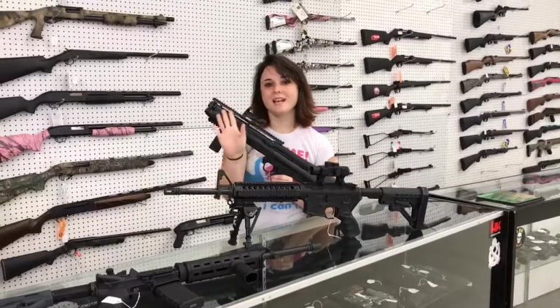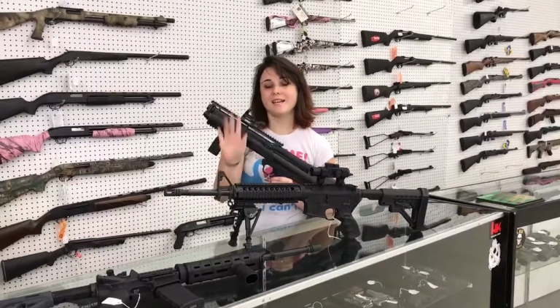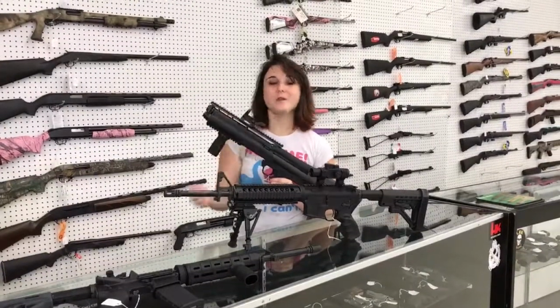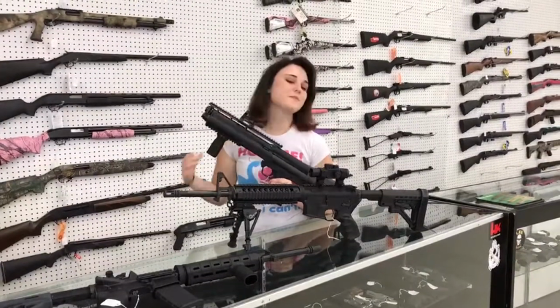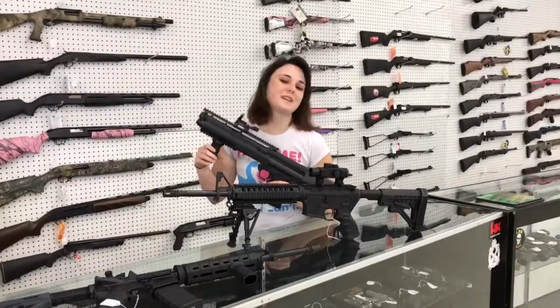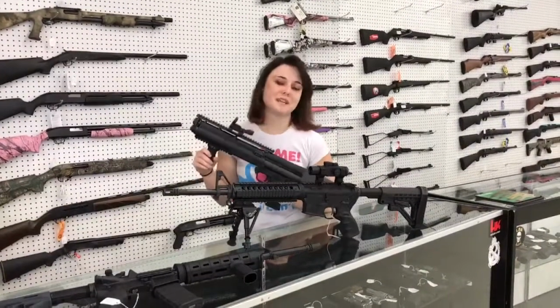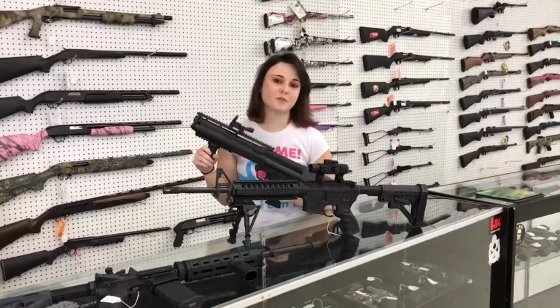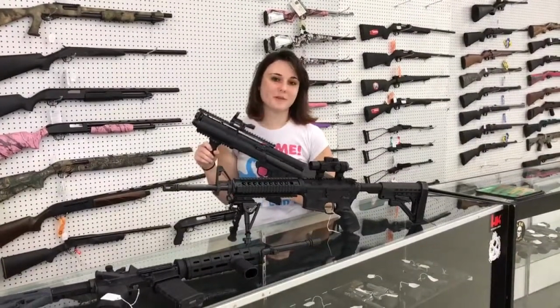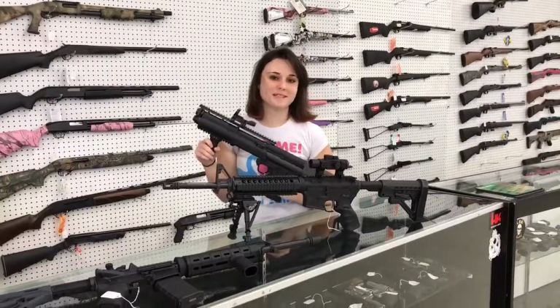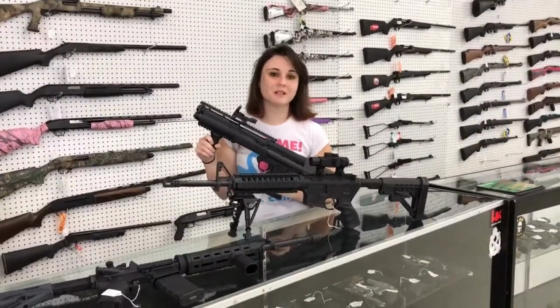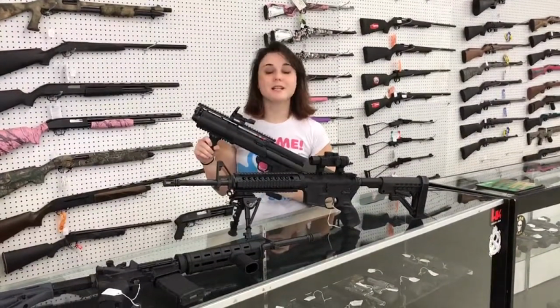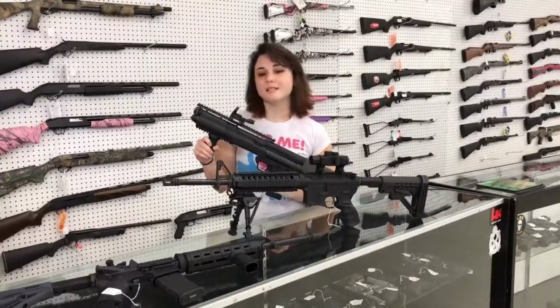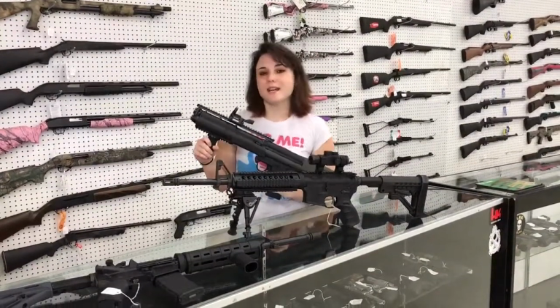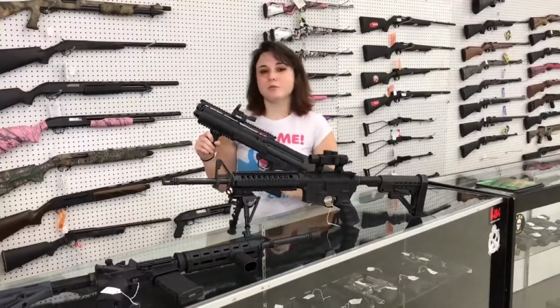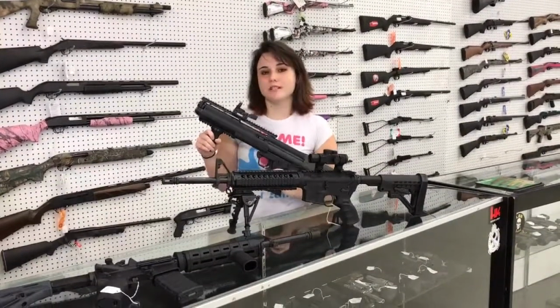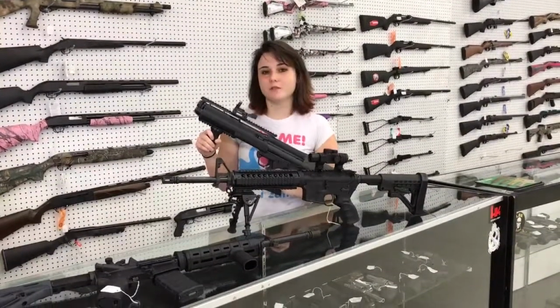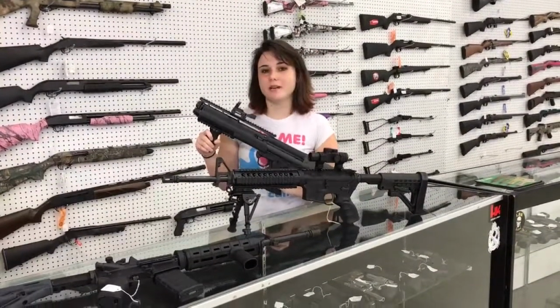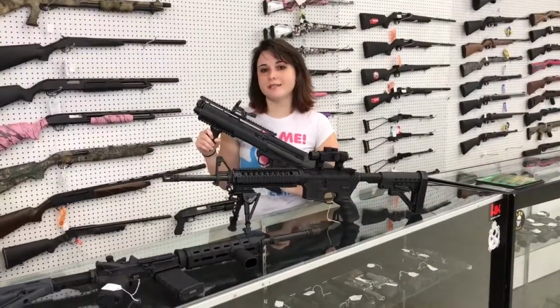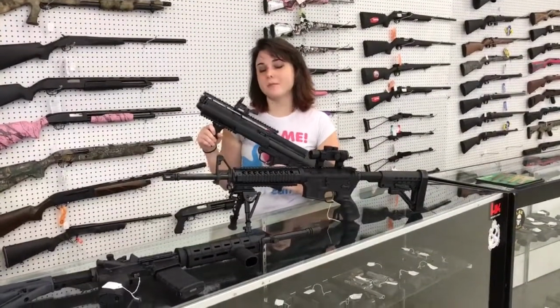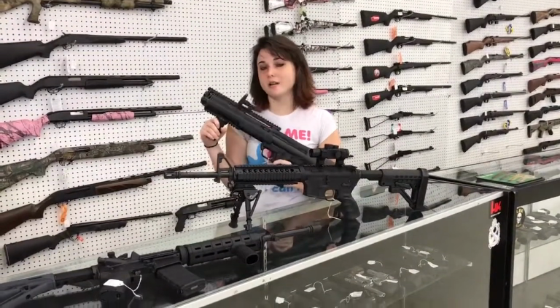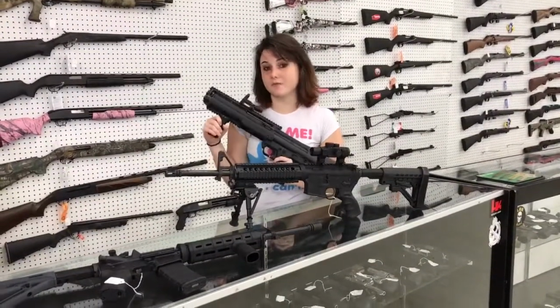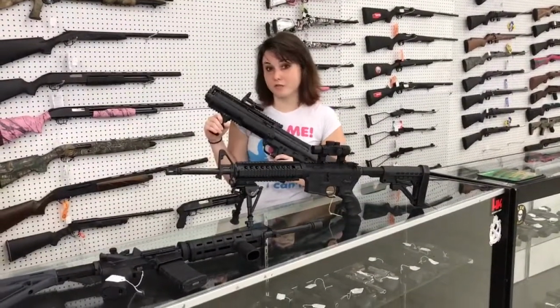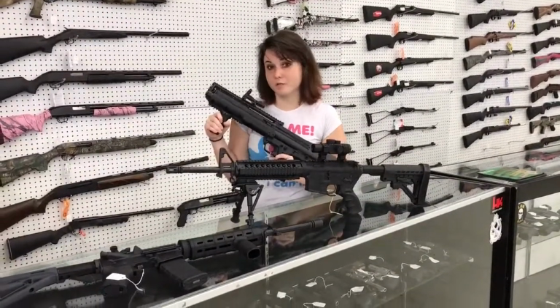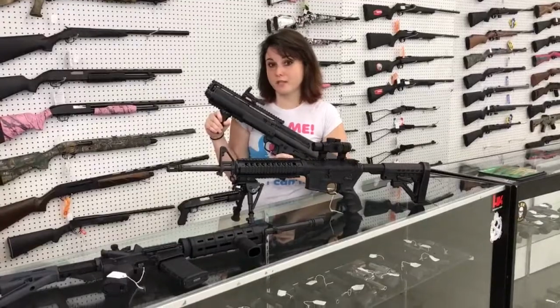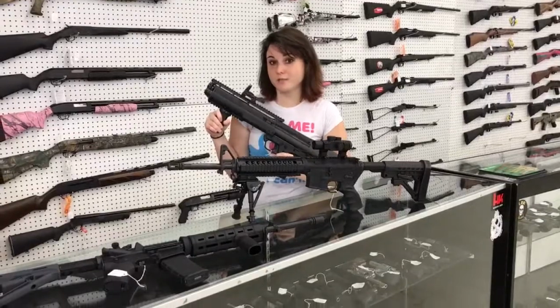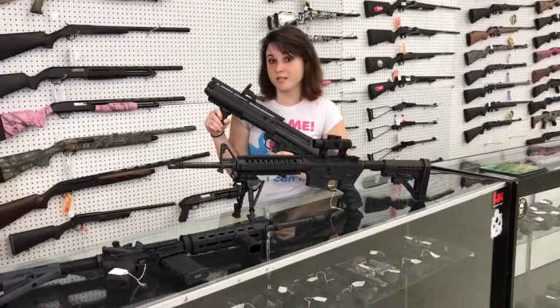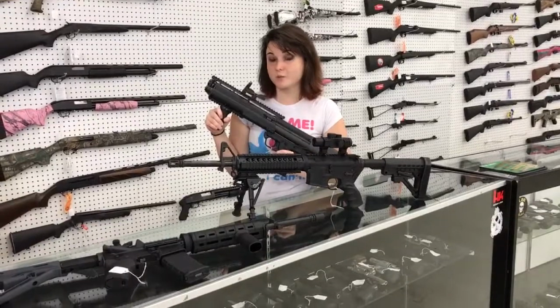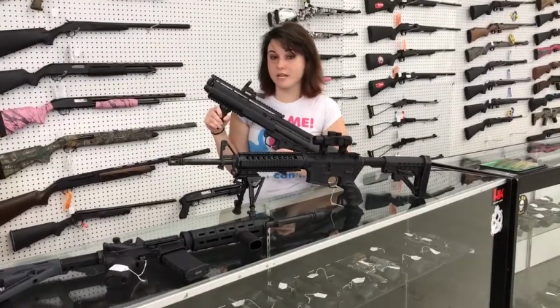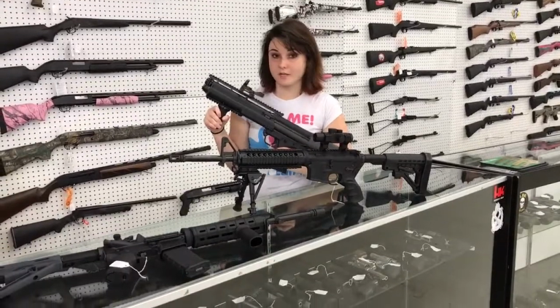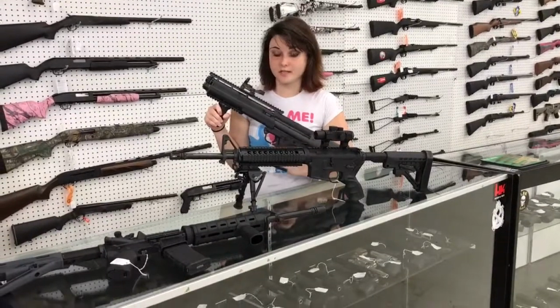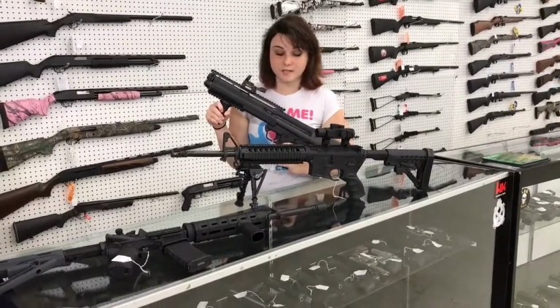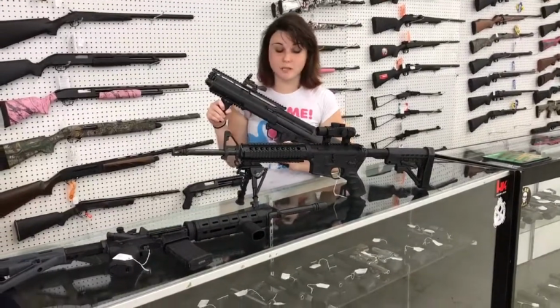Hey y'all, it's Amber from X-Health. Today I wanted to give you a heads up about a few of the used guns we have here in store.